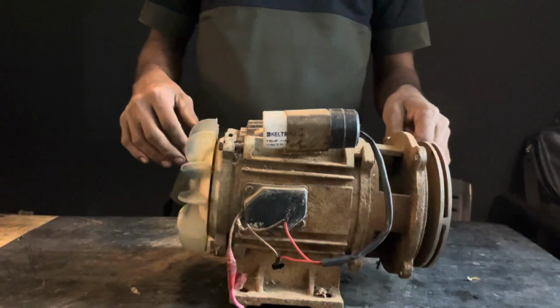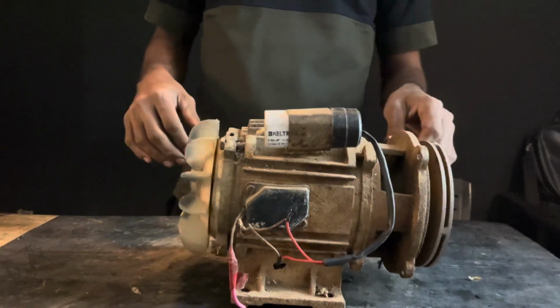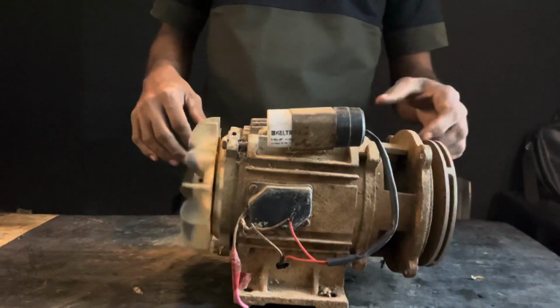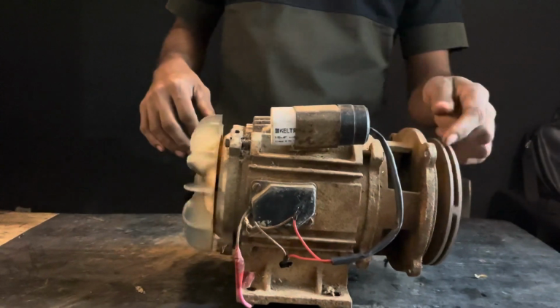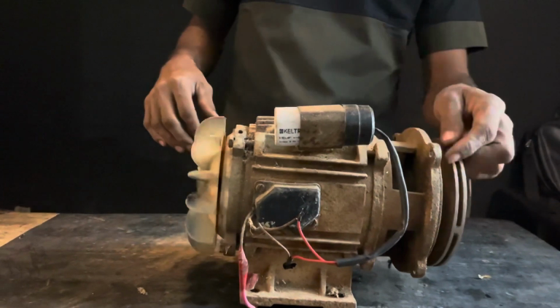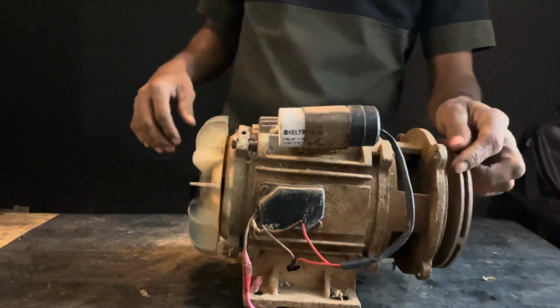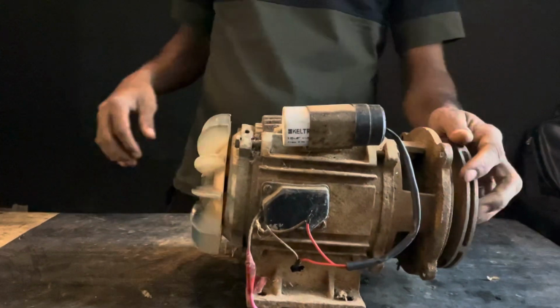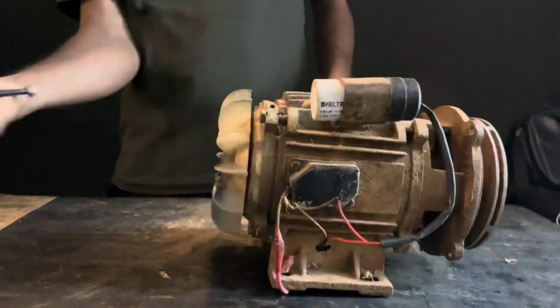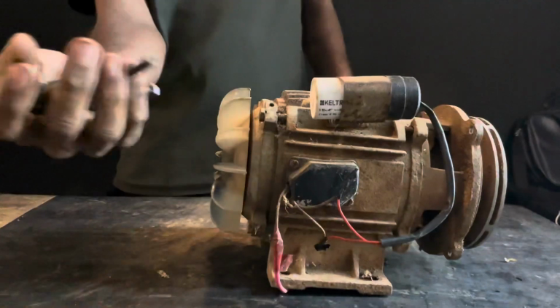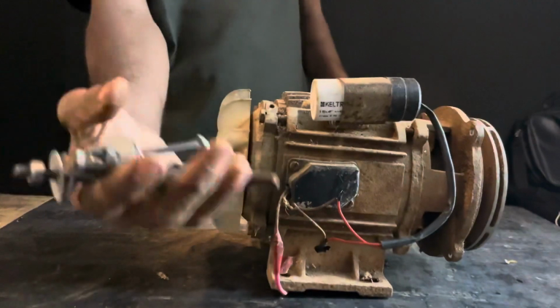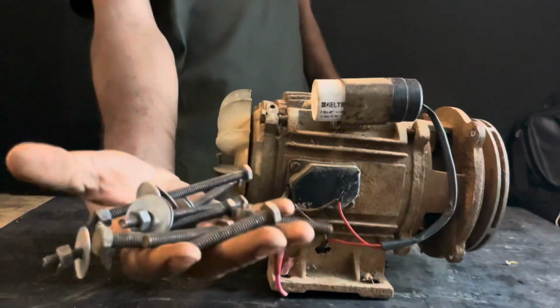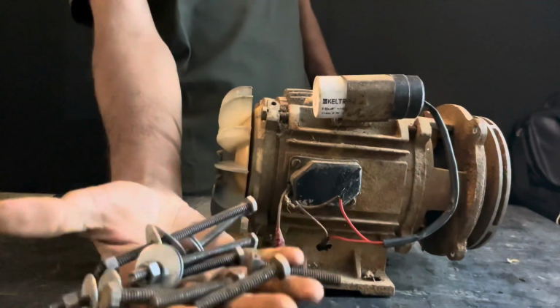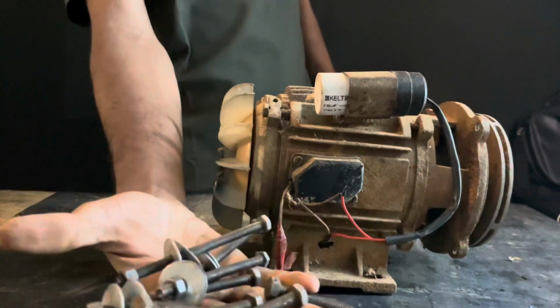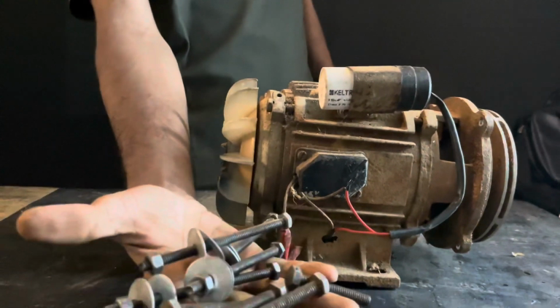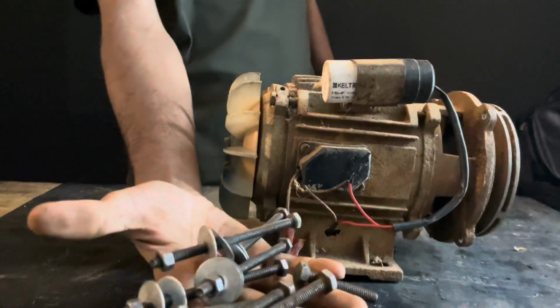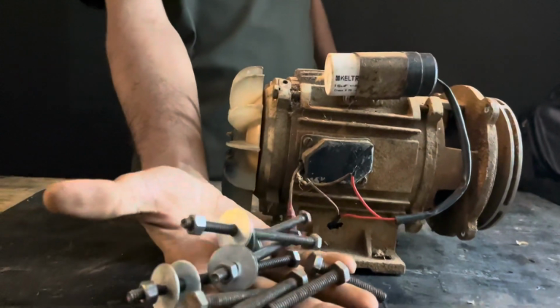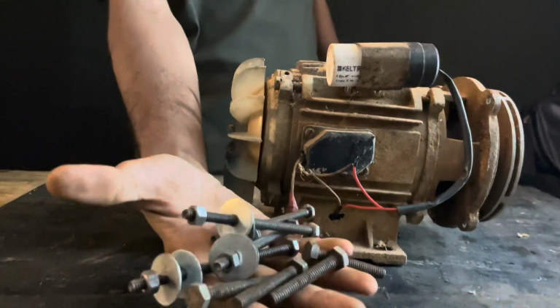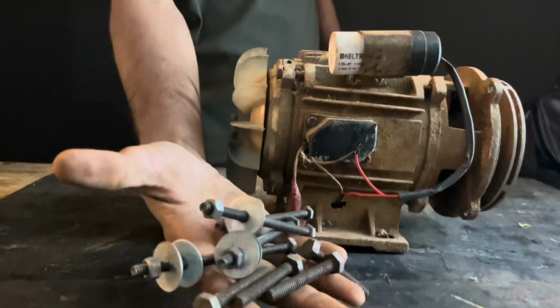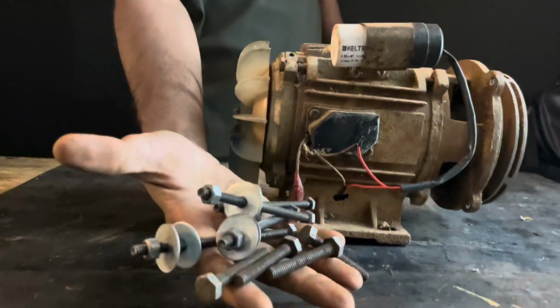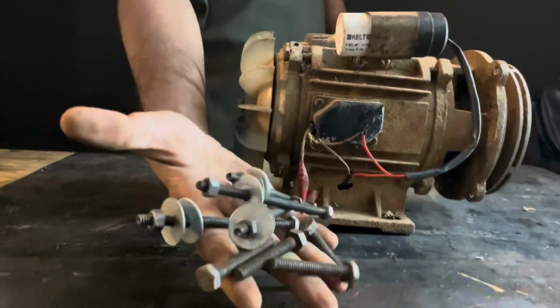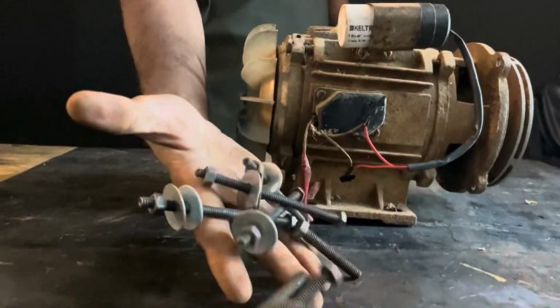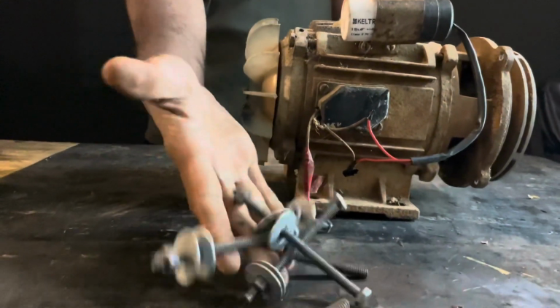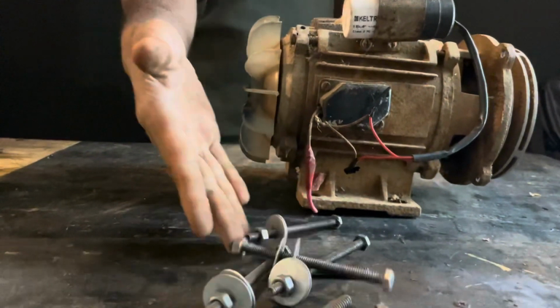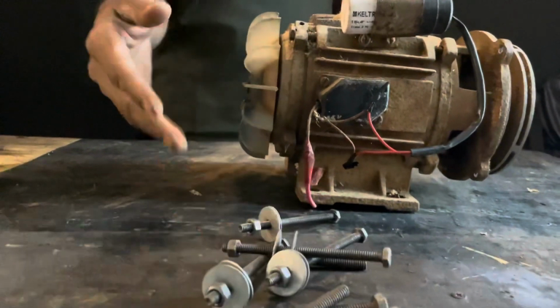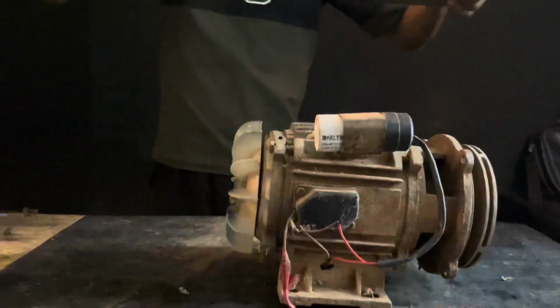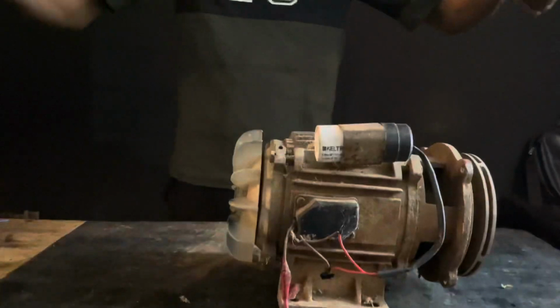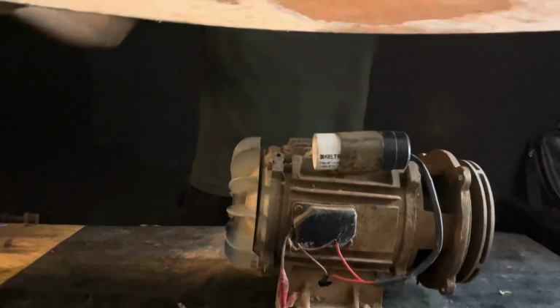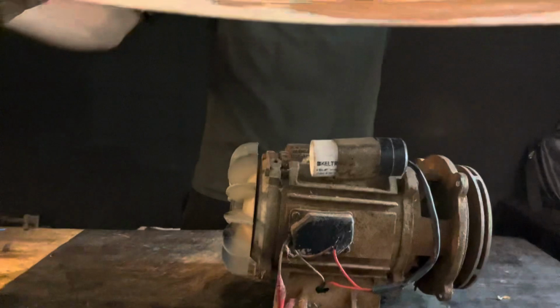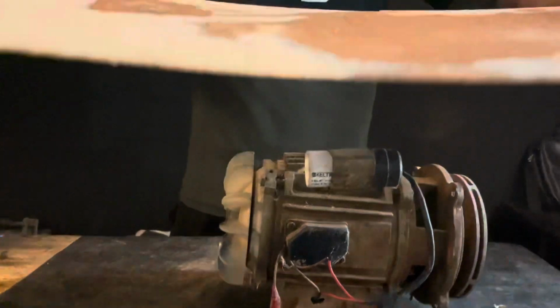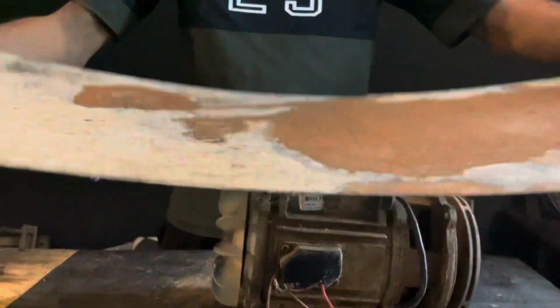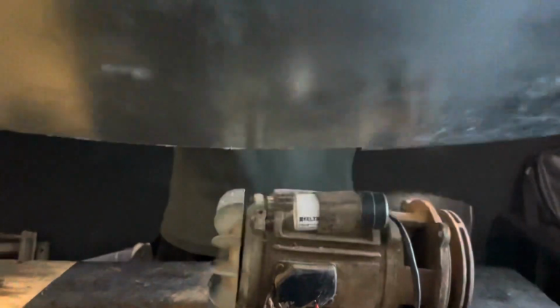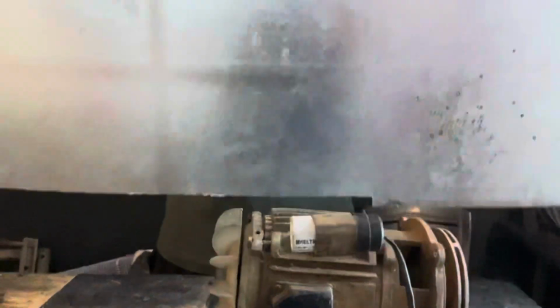It's a monobloc water pump. That's why we have a little bit of a net bolt. There is a 20-inch sheet.